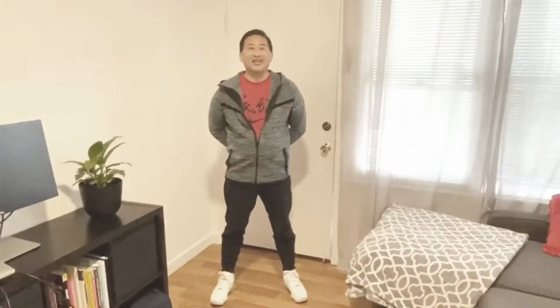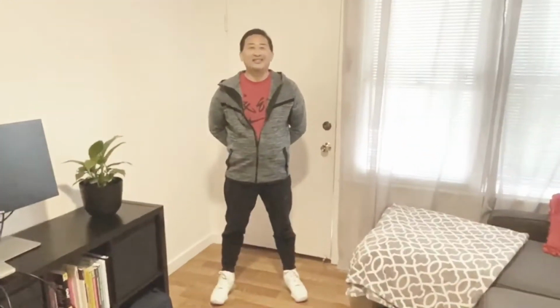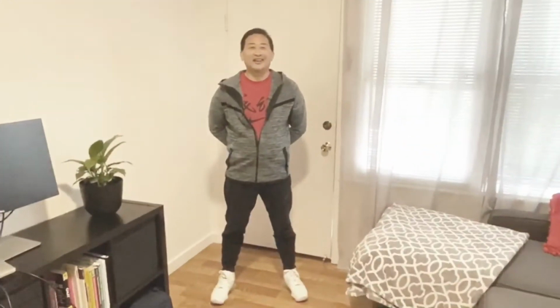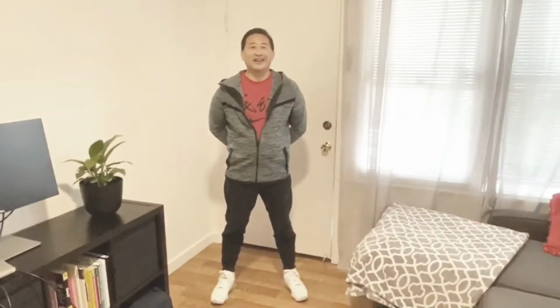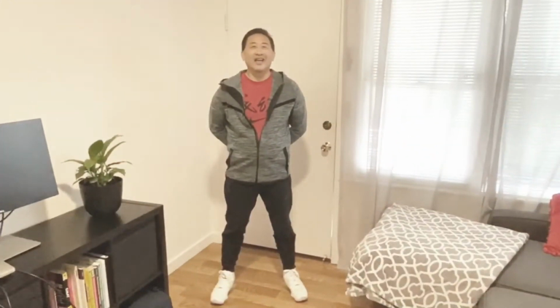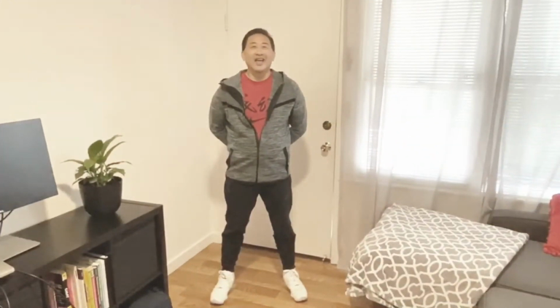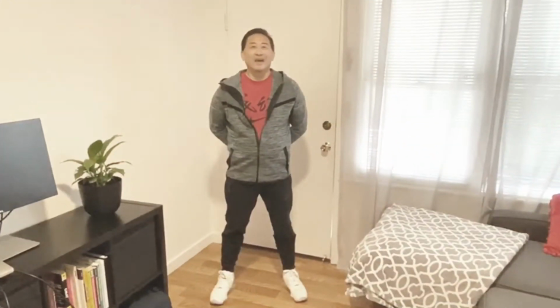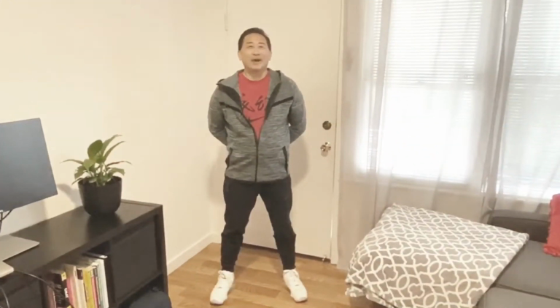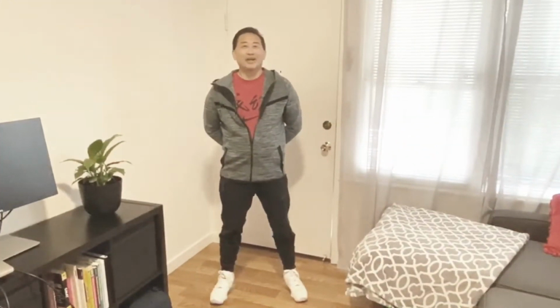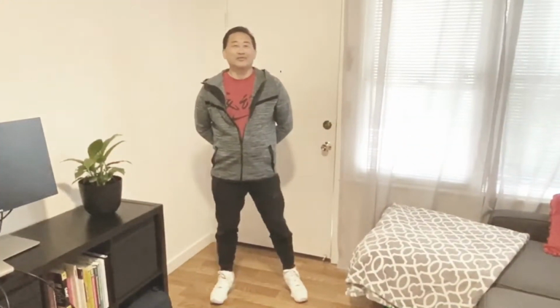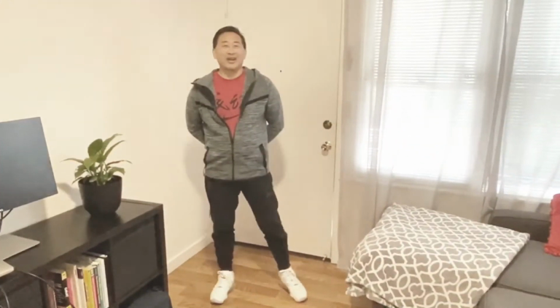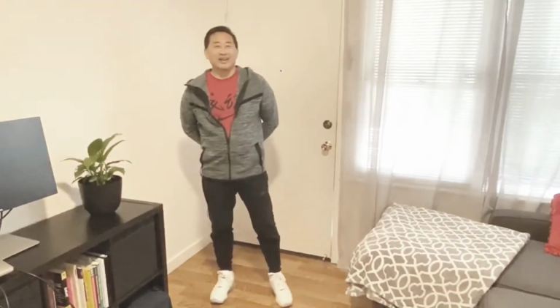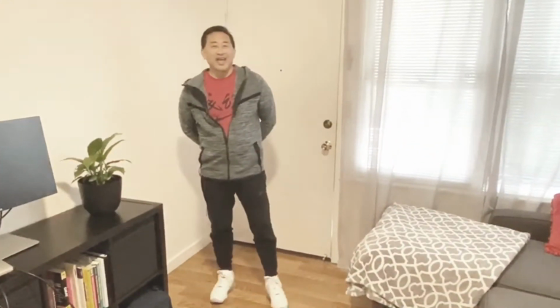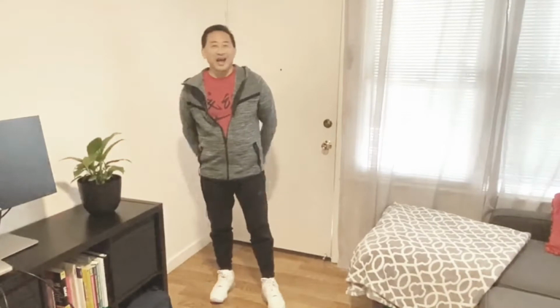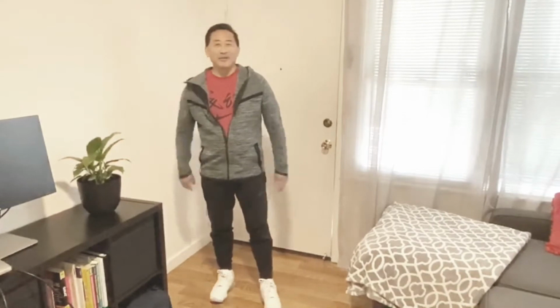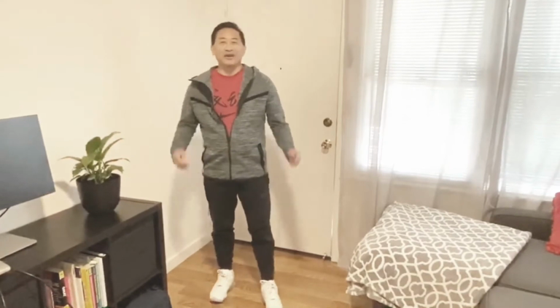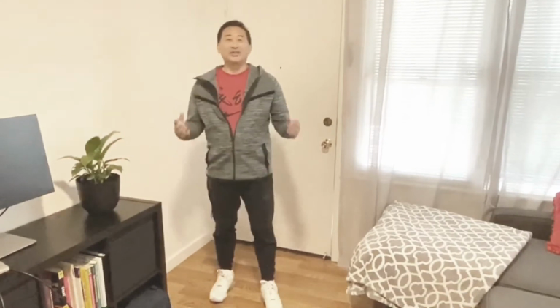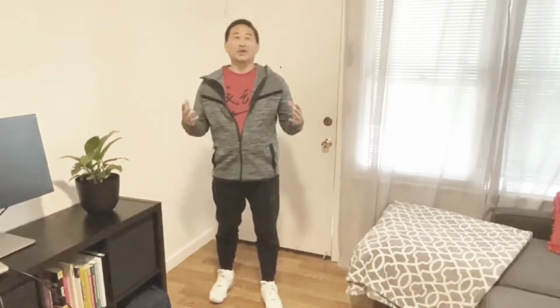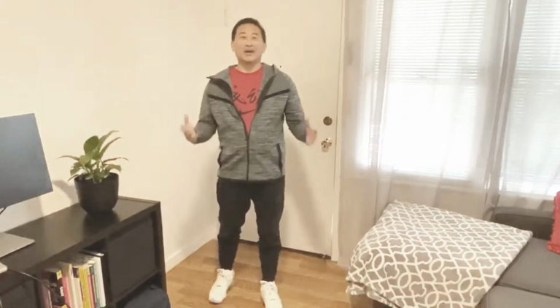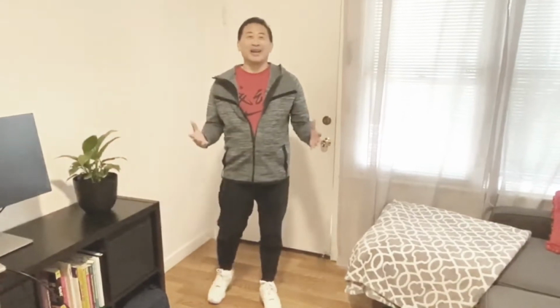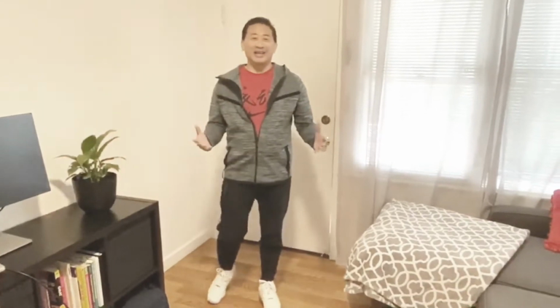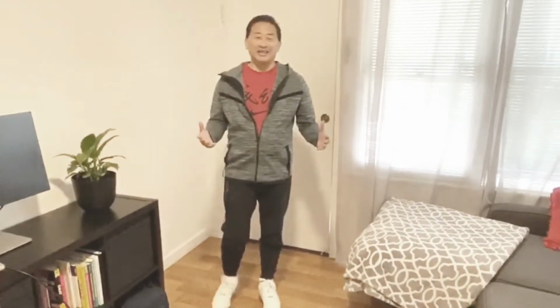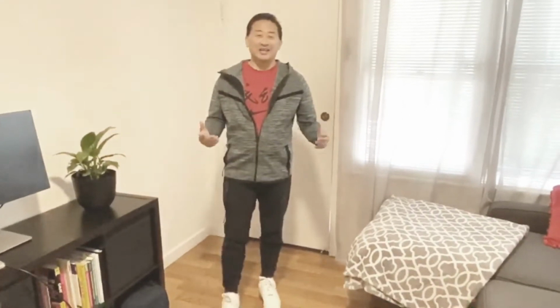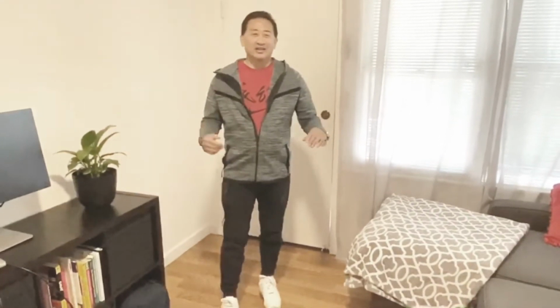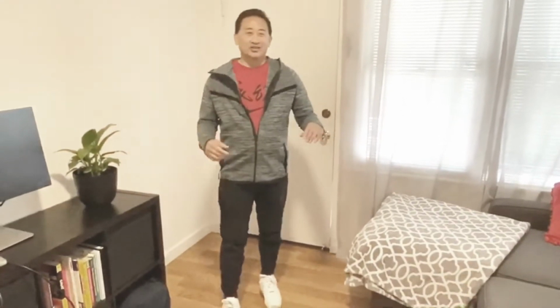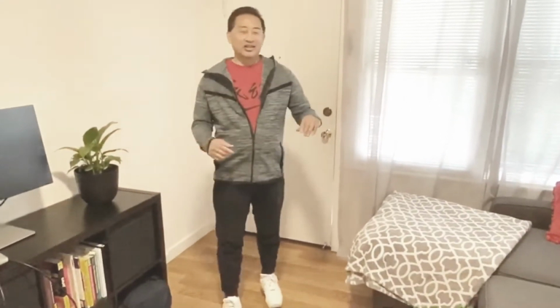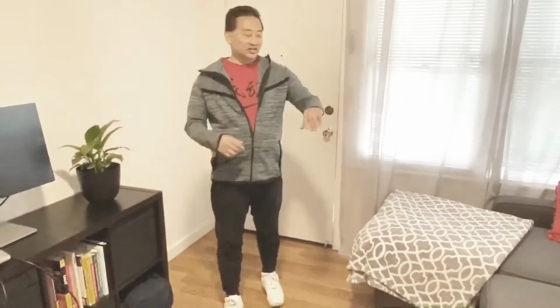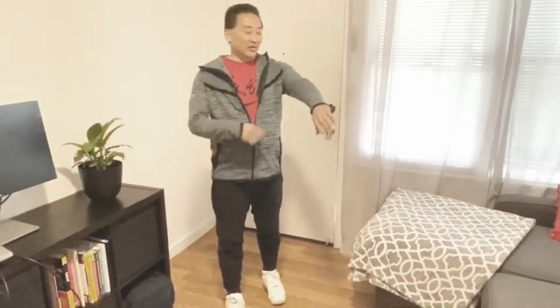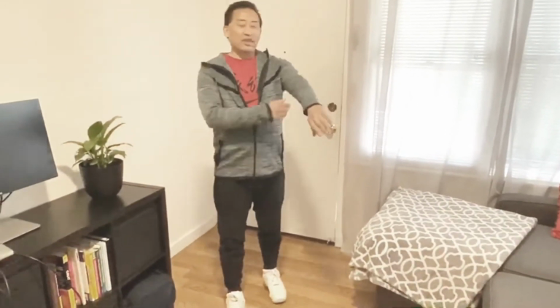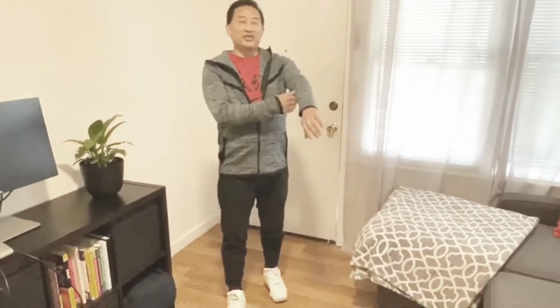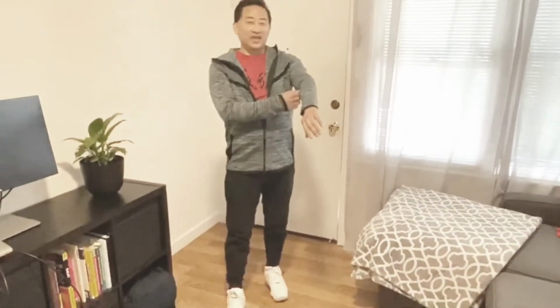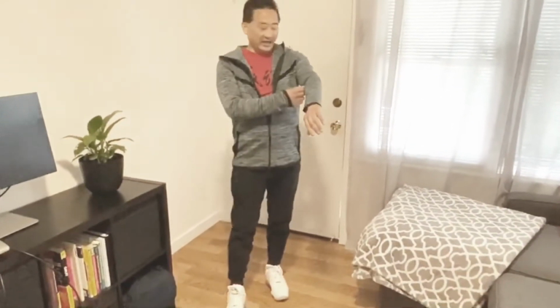Thanks, Aaron. My name's Randy, and I'm here to talk about Nike. So let's start with the jacket.